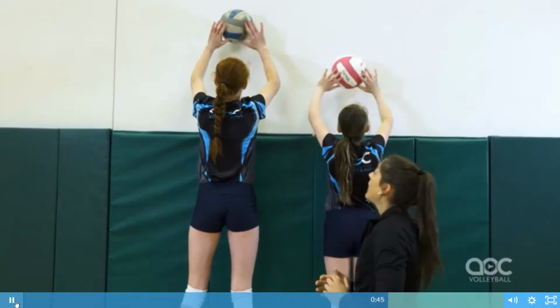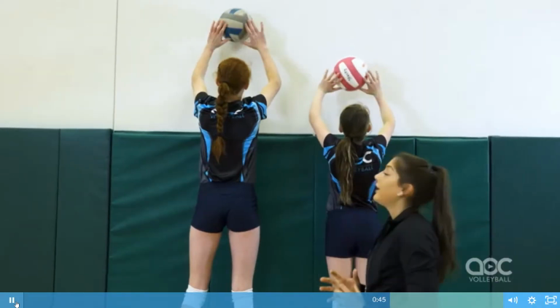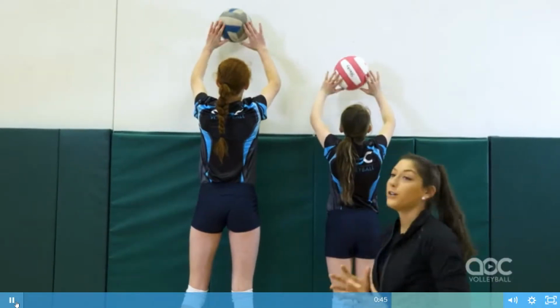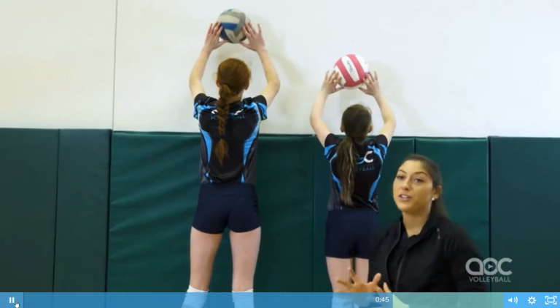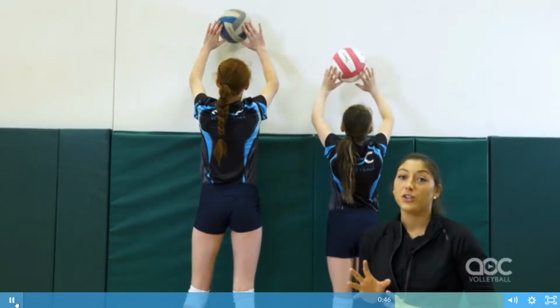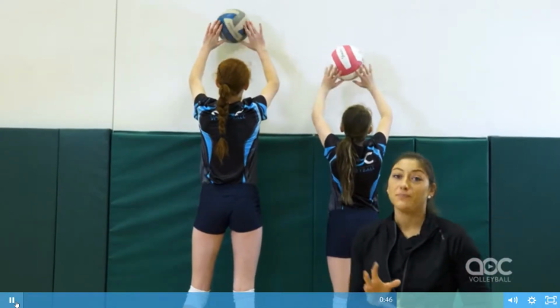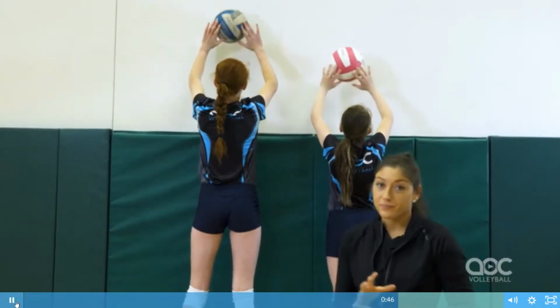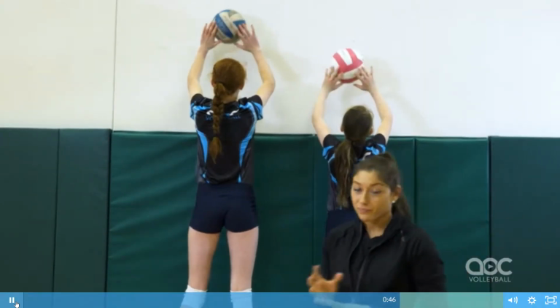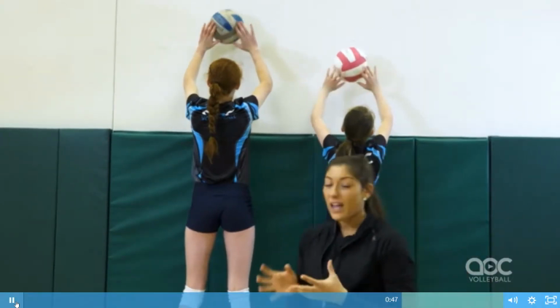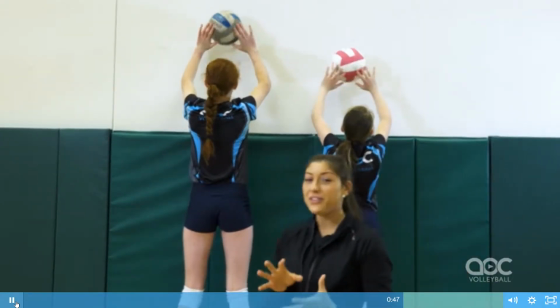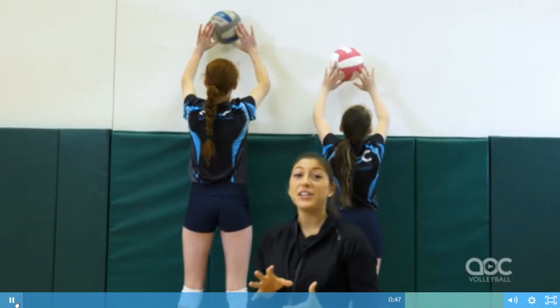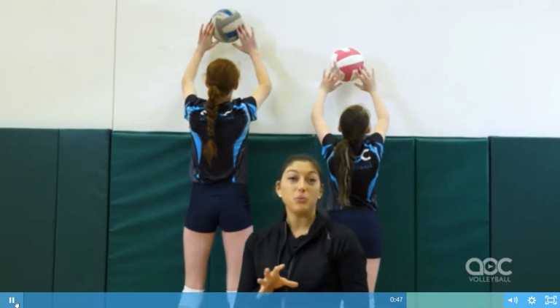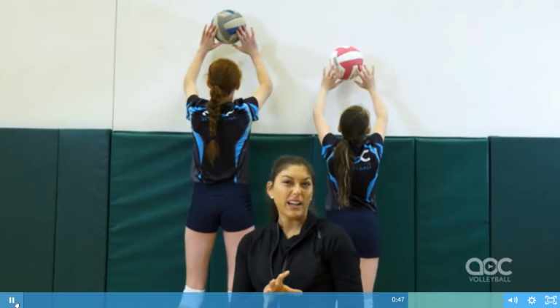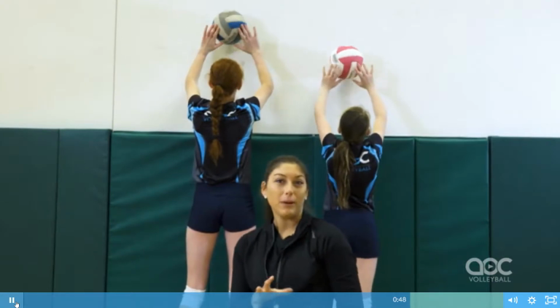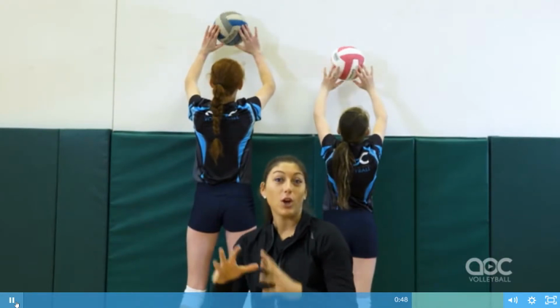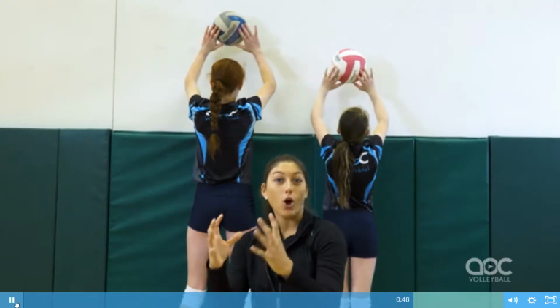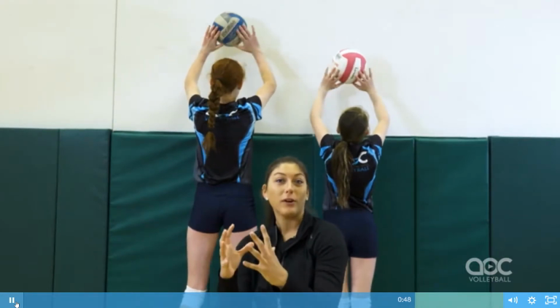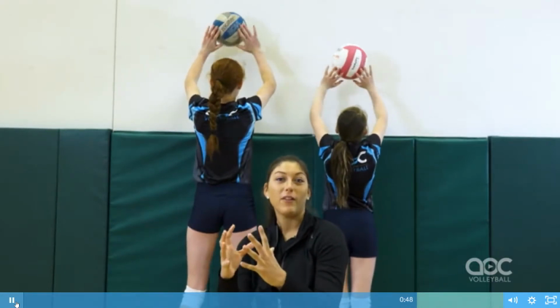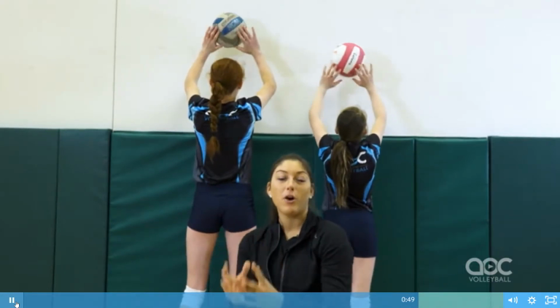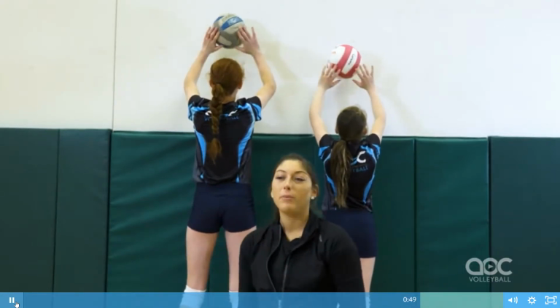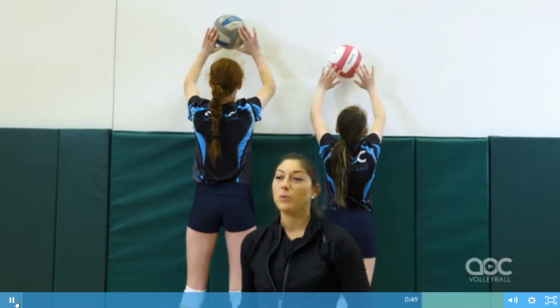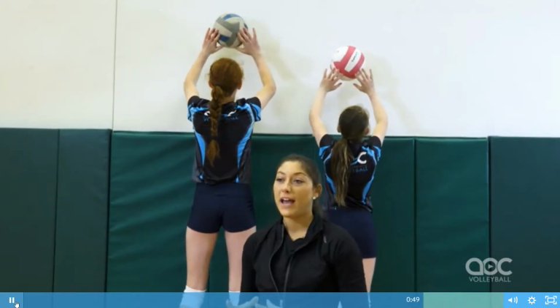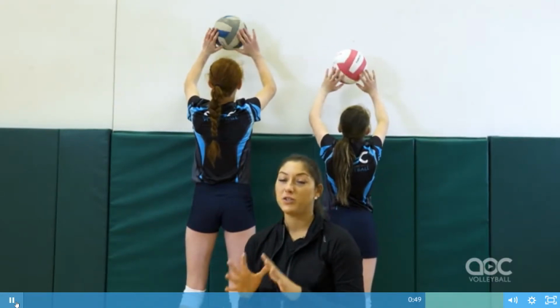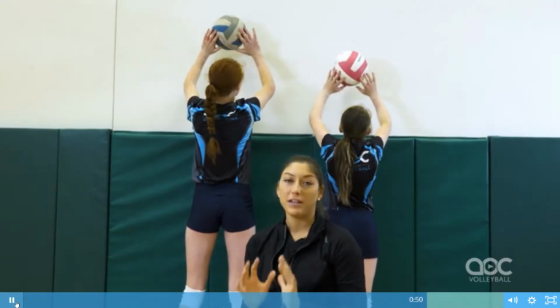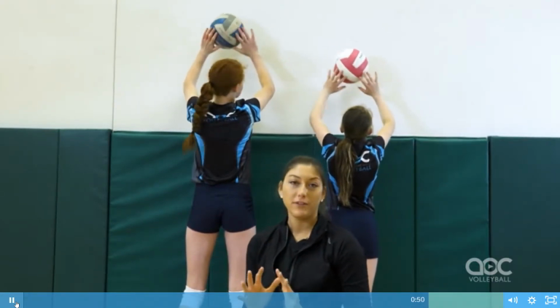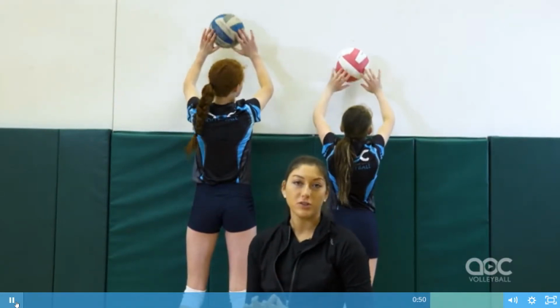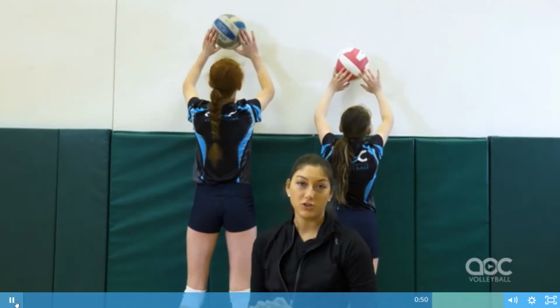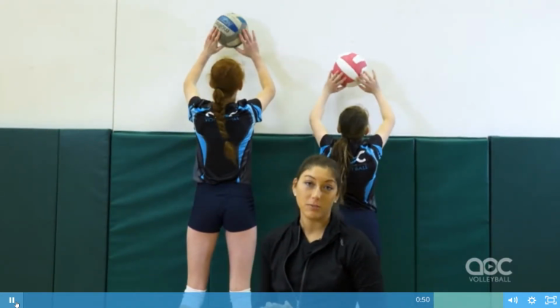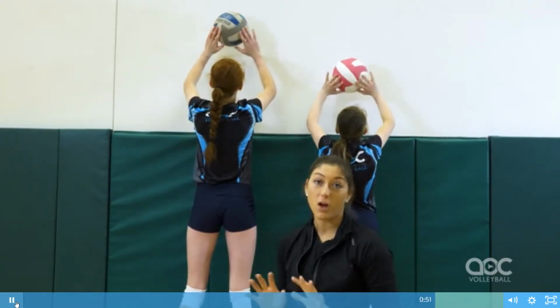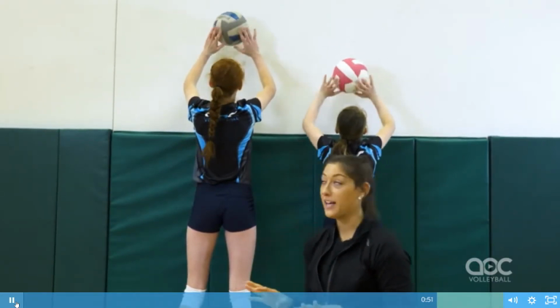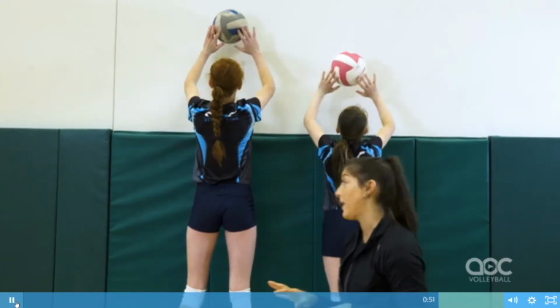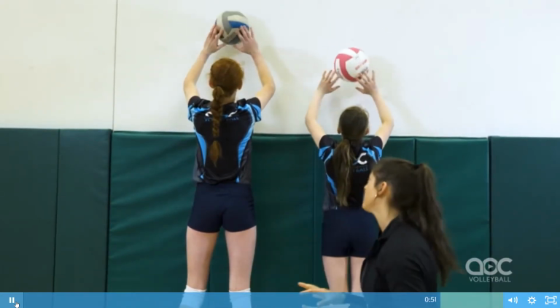And another thing too — at this age you may not be able to get all the way around the ball, but you want to have as many fingers touching the ball as possible.